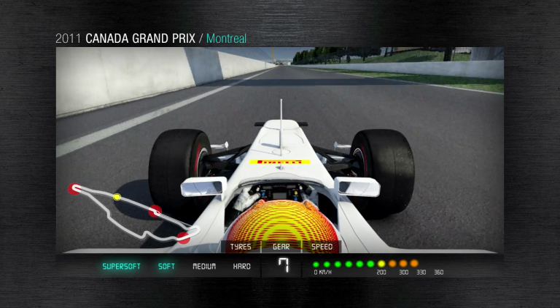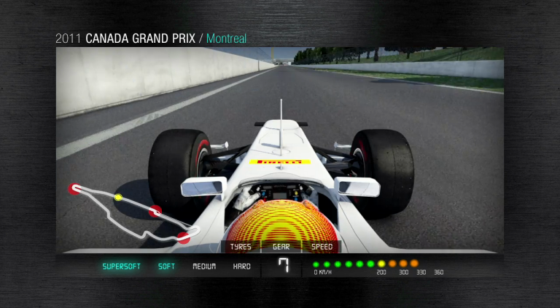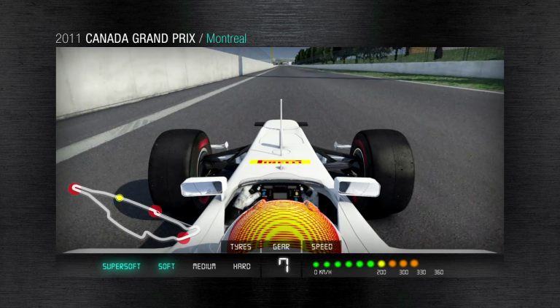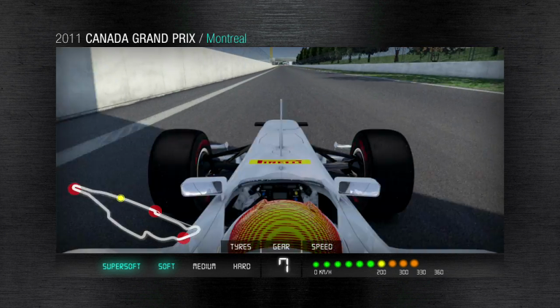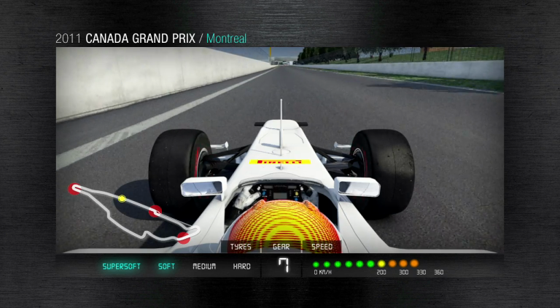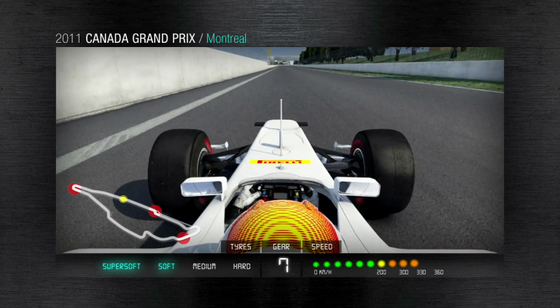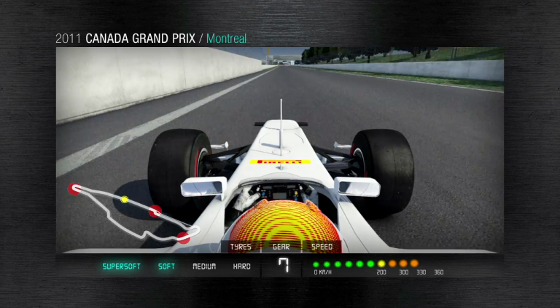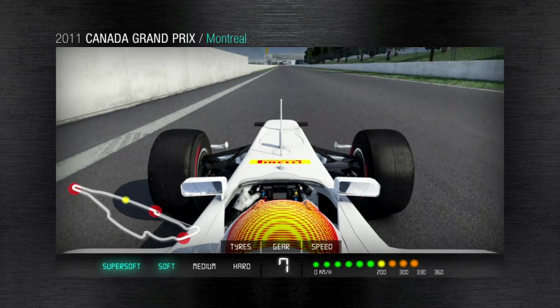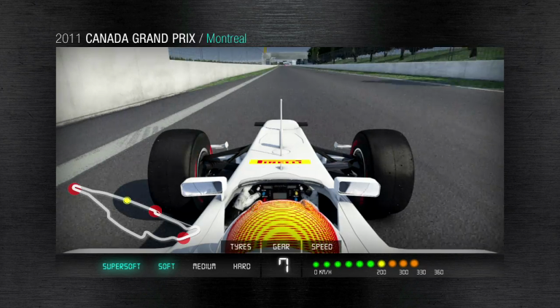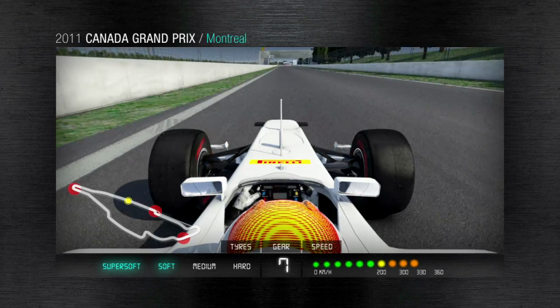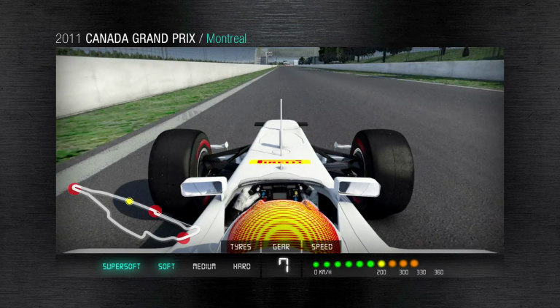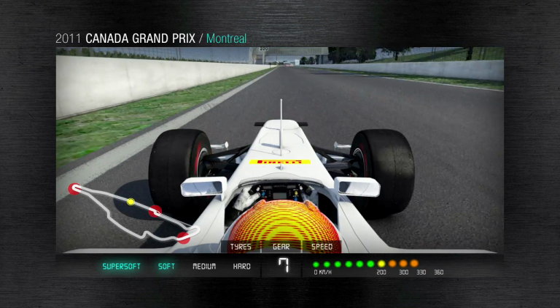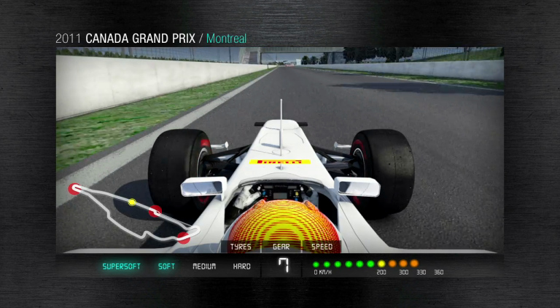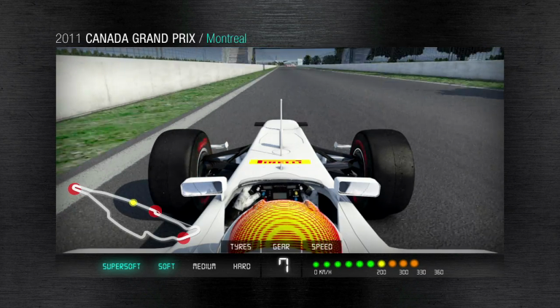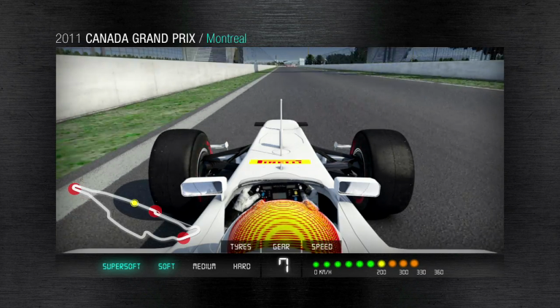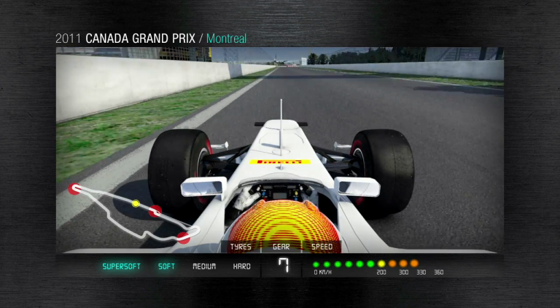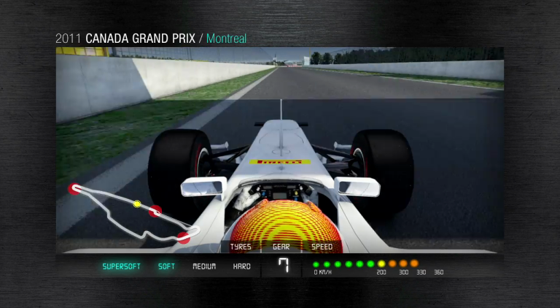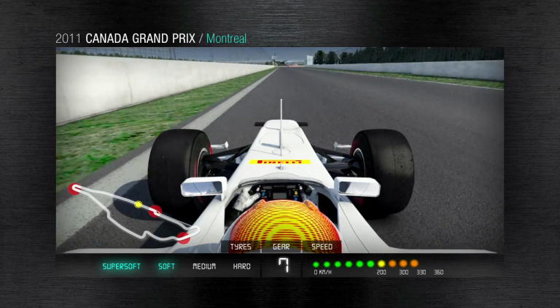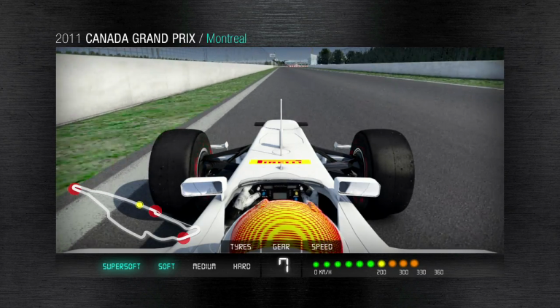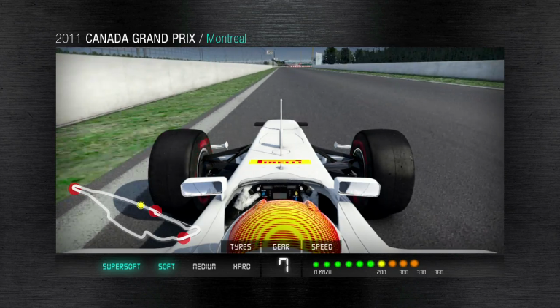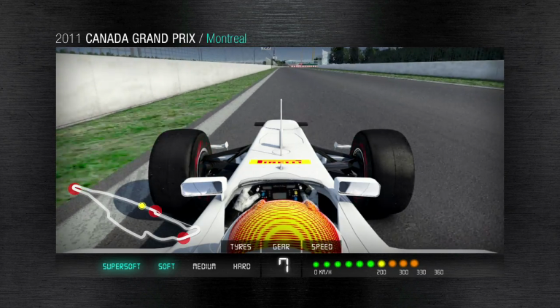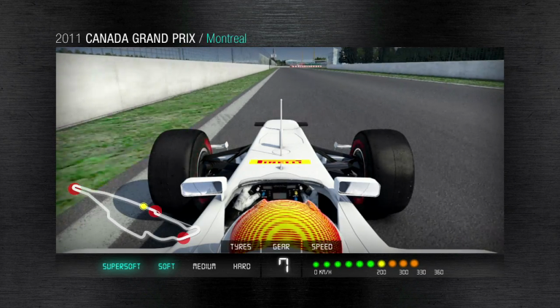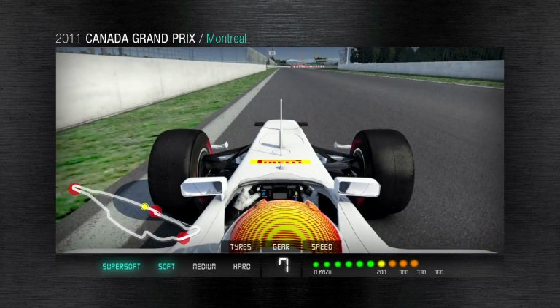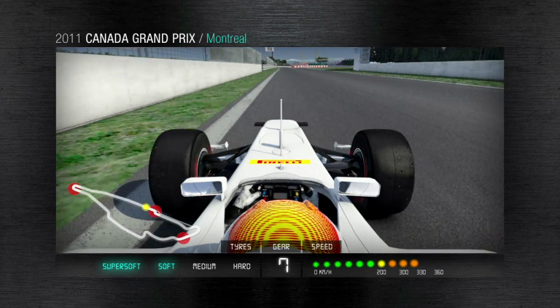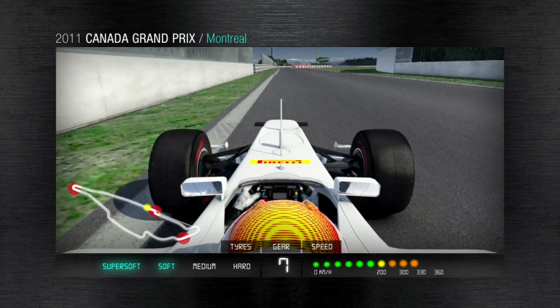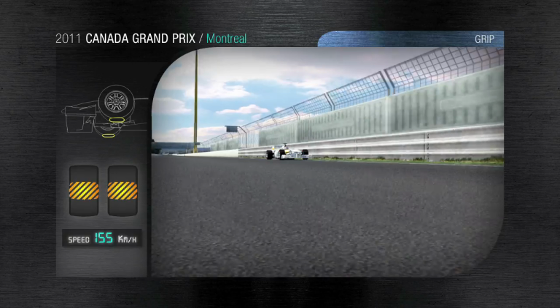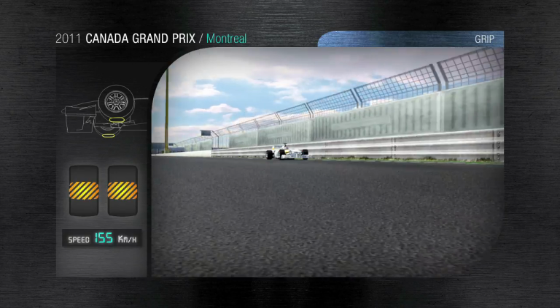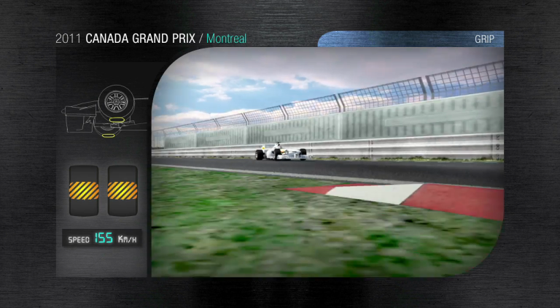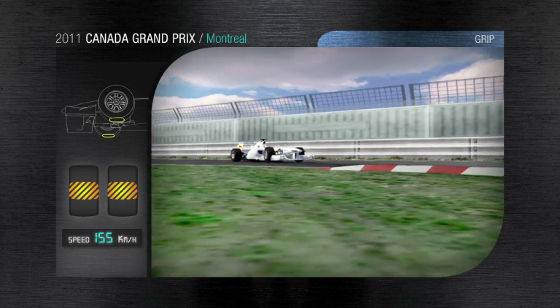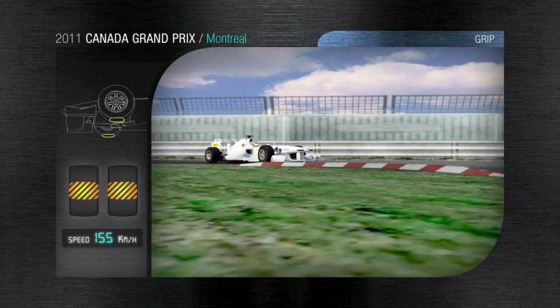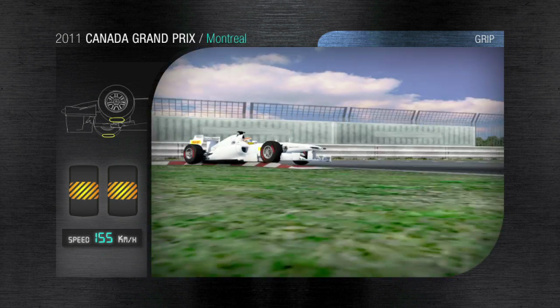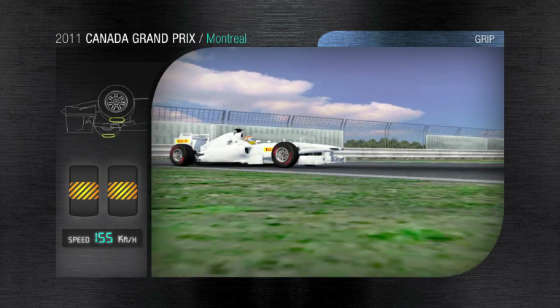It is the fastest stretch of track, with speeds exceeding 310 kilometers per hour, where drivers can attempt to use the draft while overtaking as they enter the next braking zone.